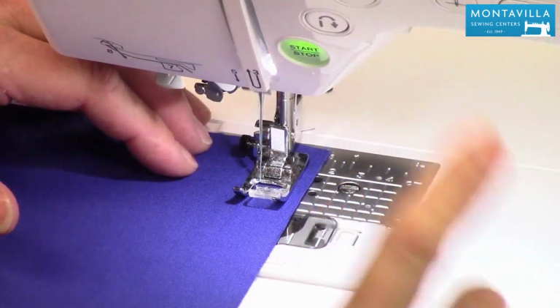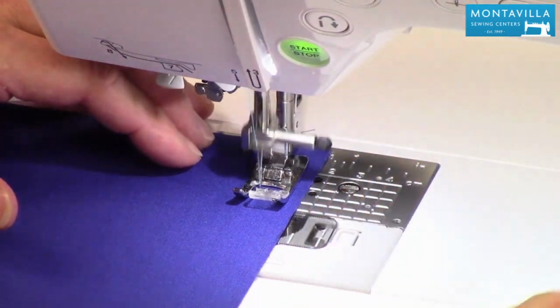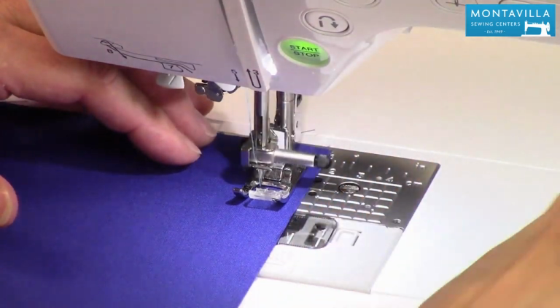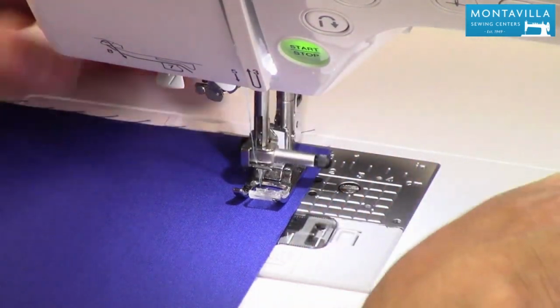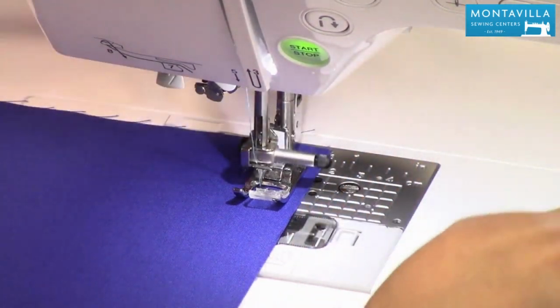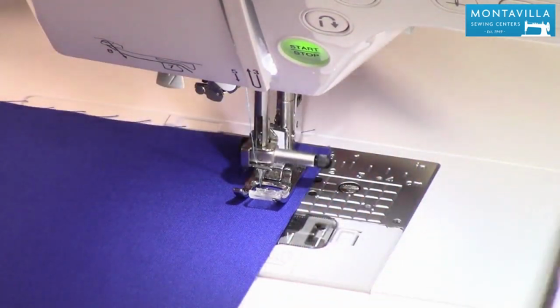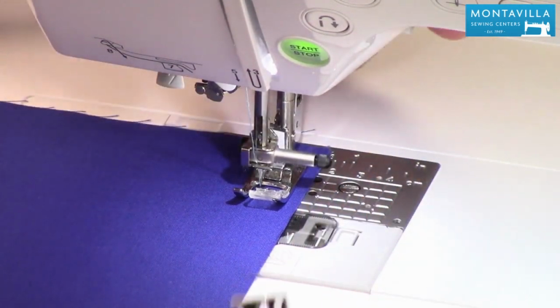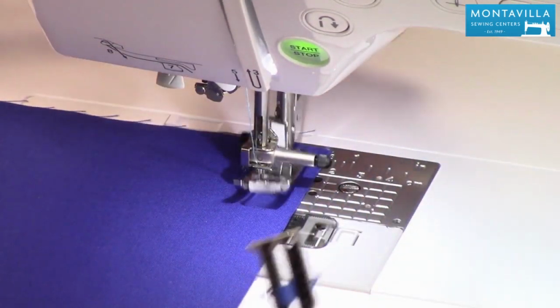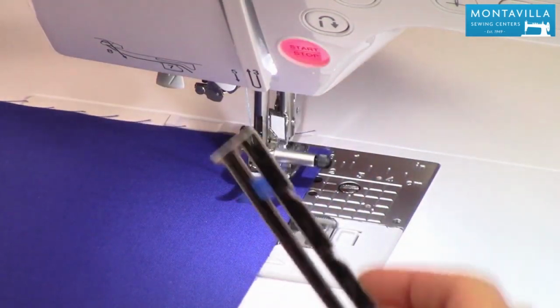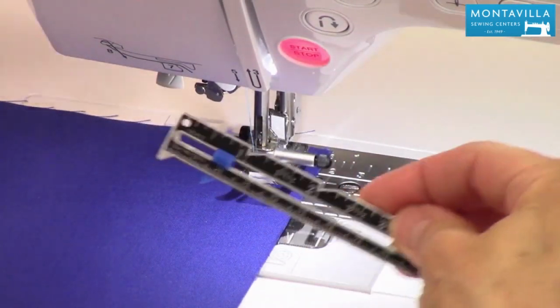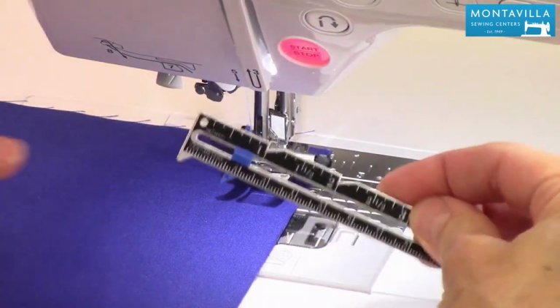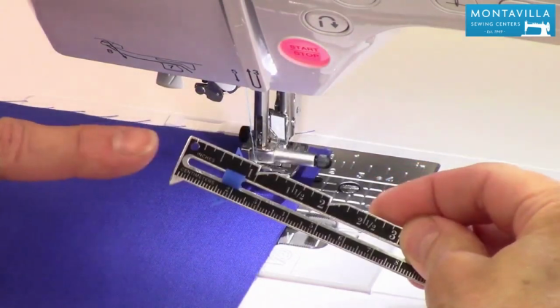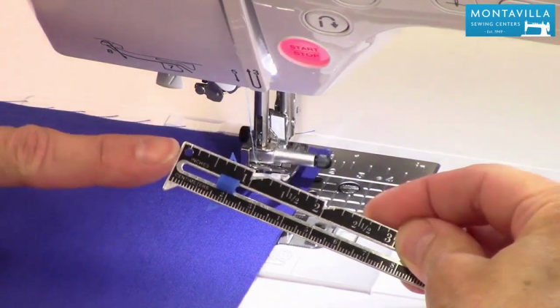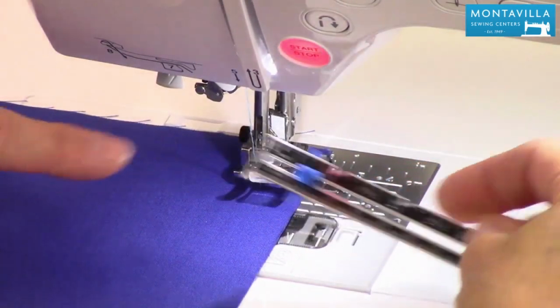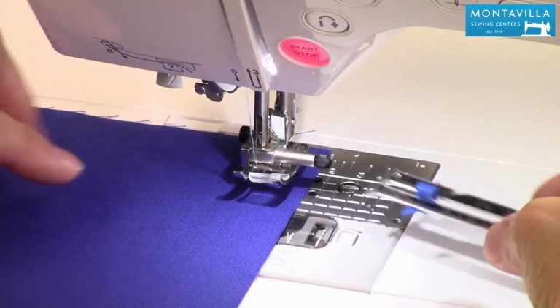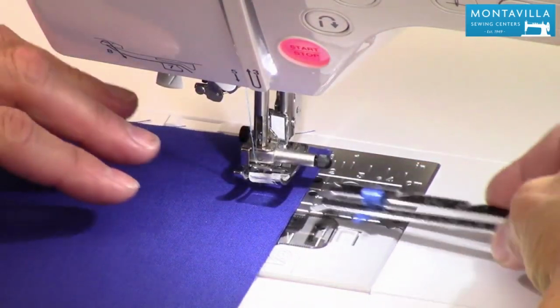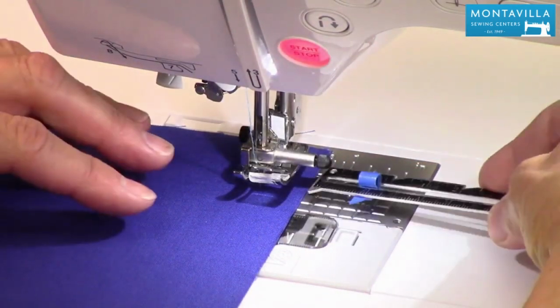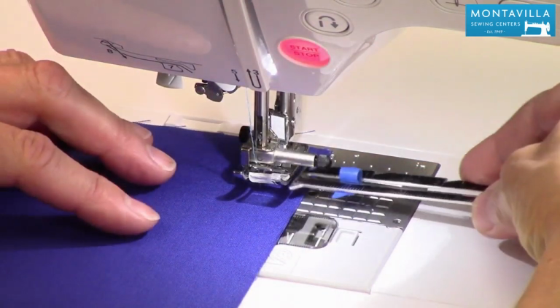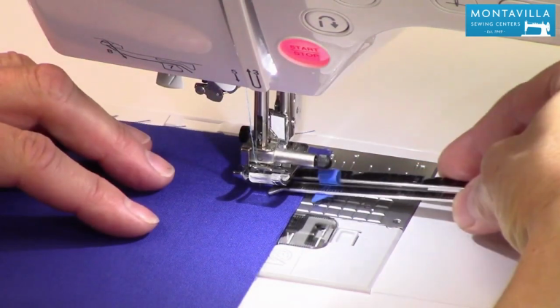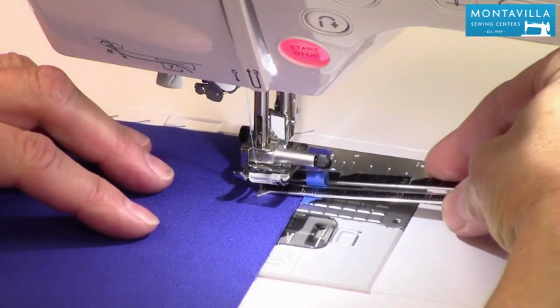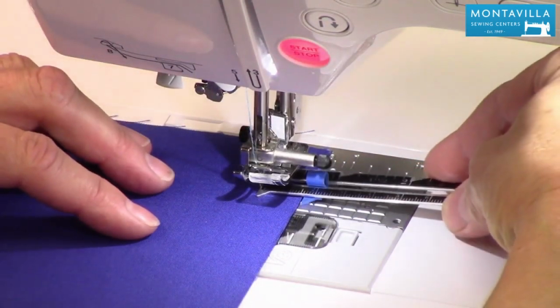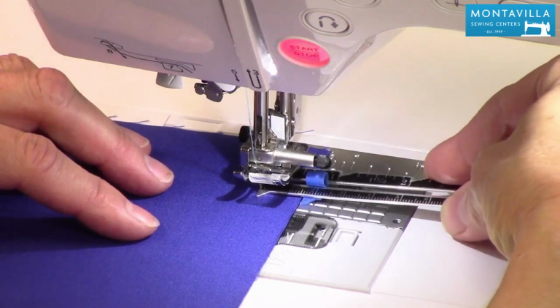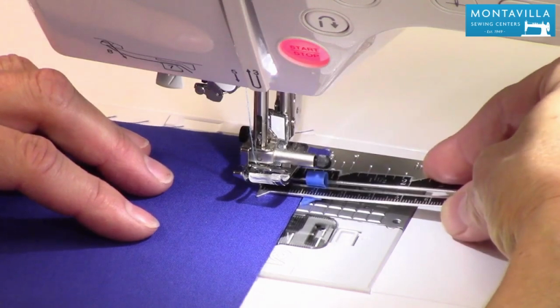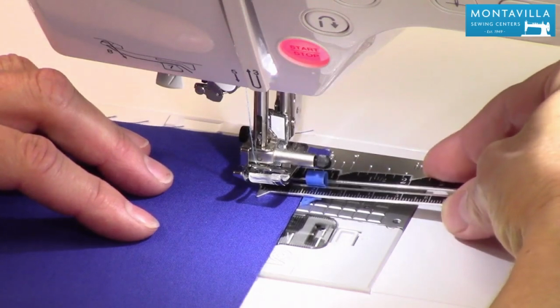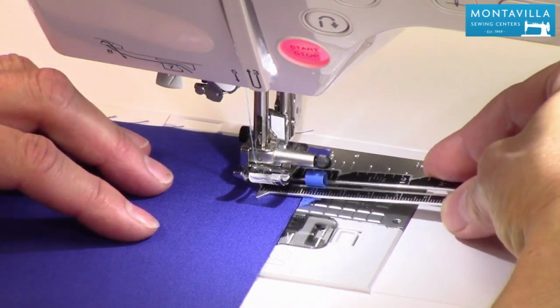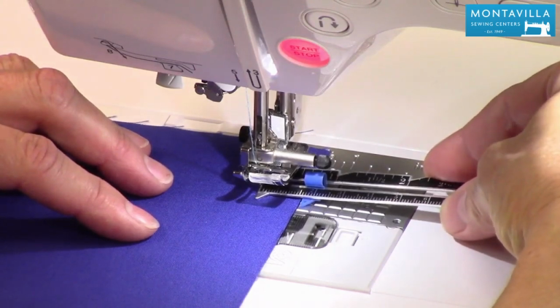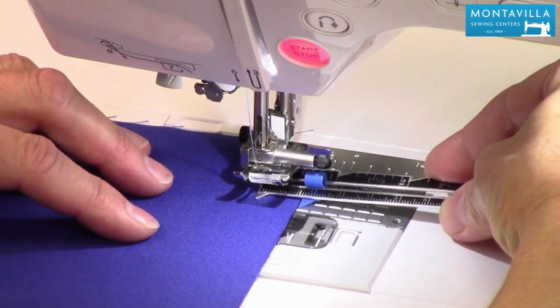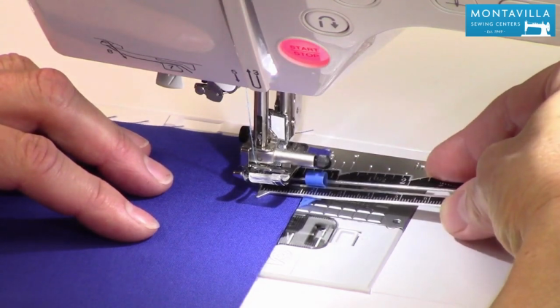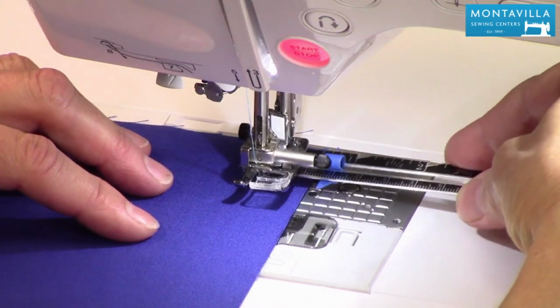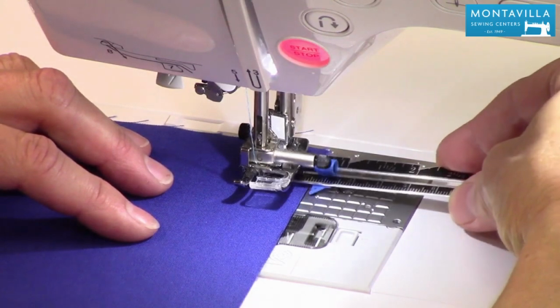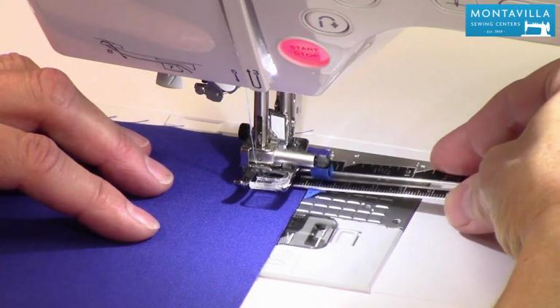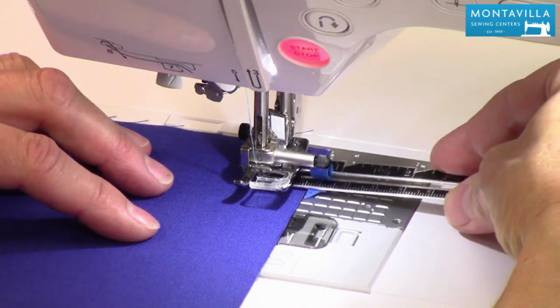it's going to give you your 5/8 inch seam allowance. I'm going to go needle down. I've got this on 5/8 inch. That's 5/8 of an inch.